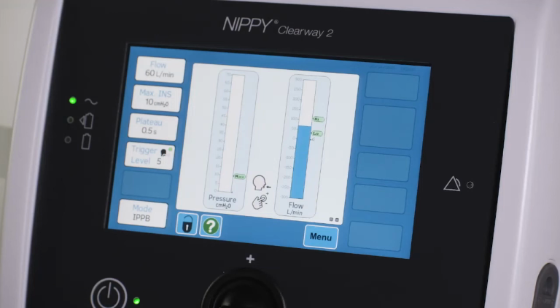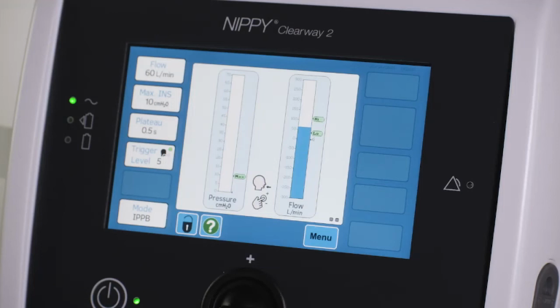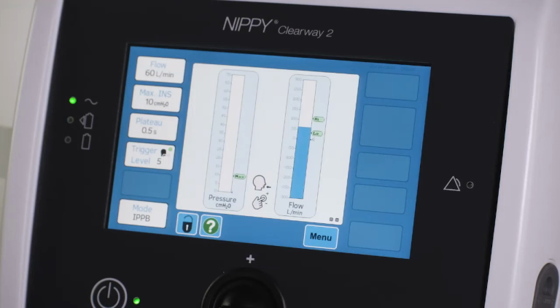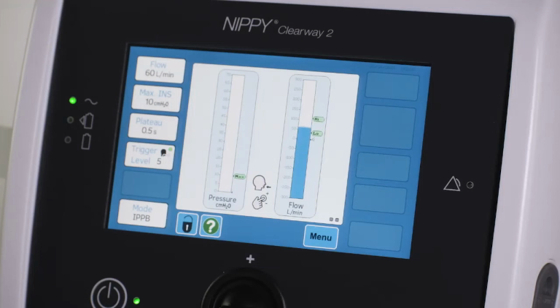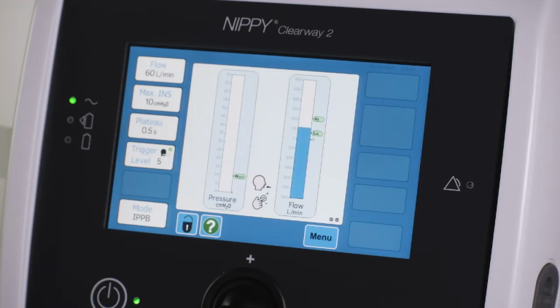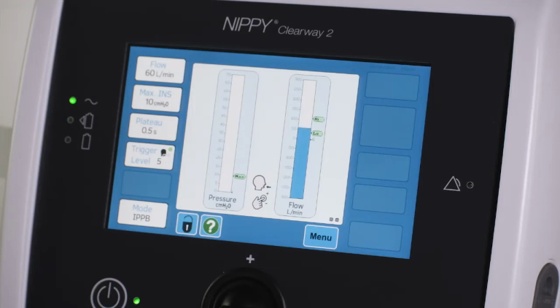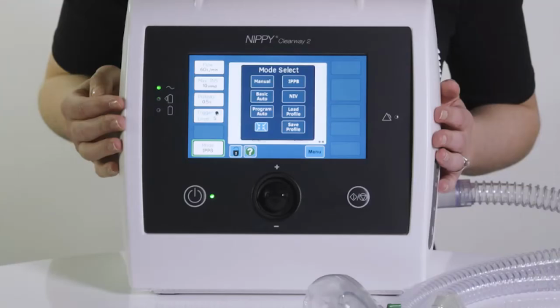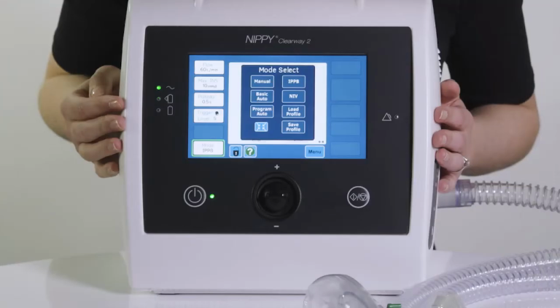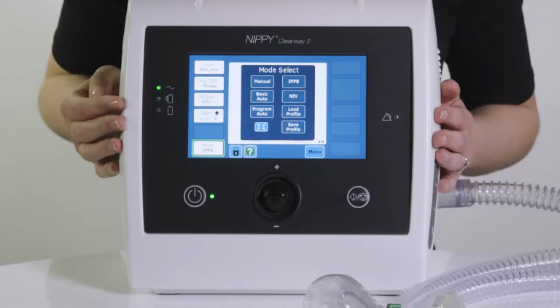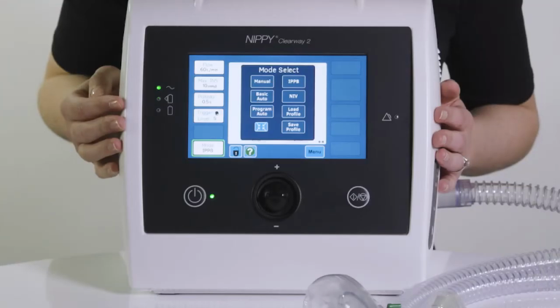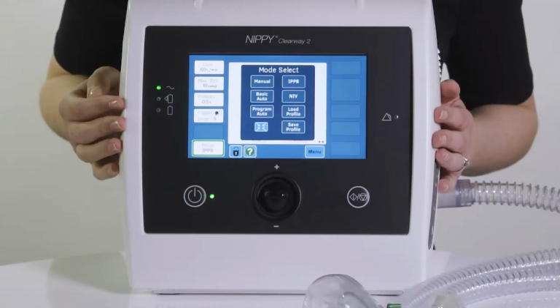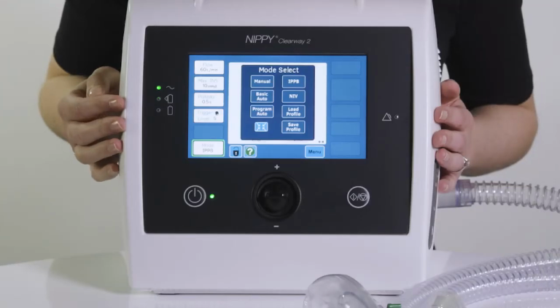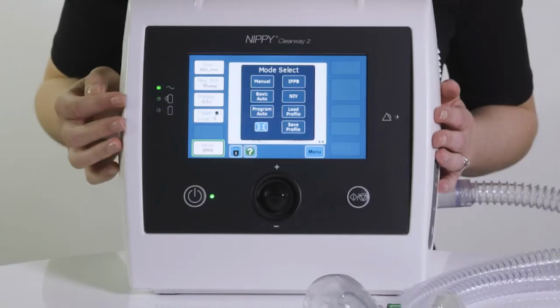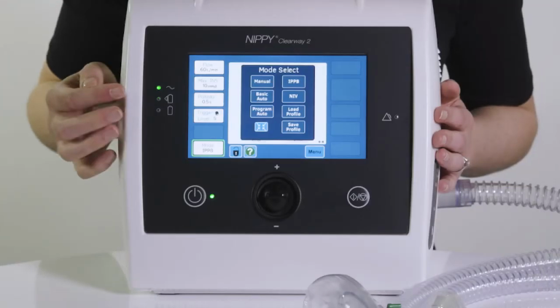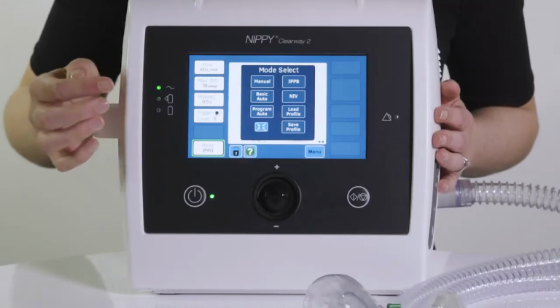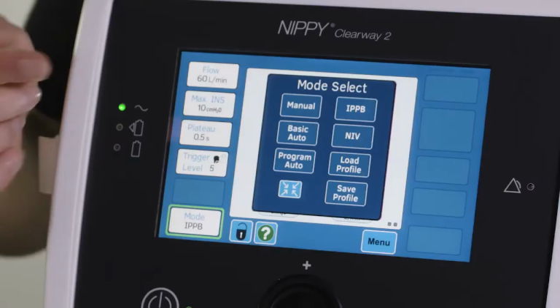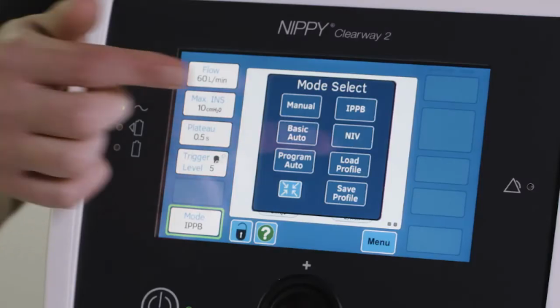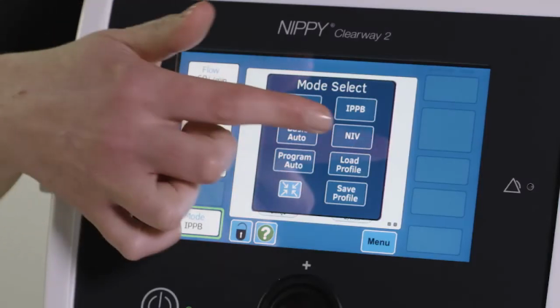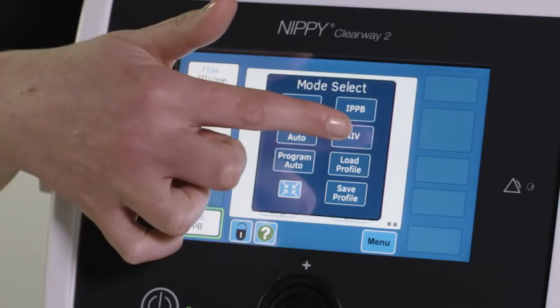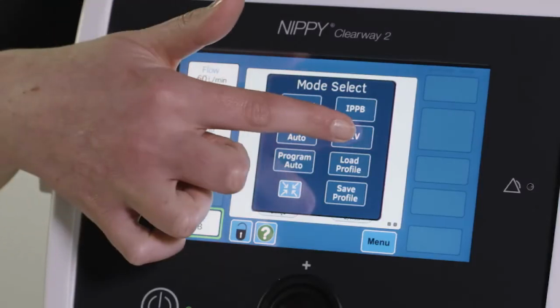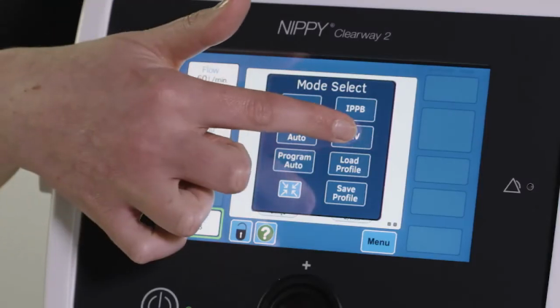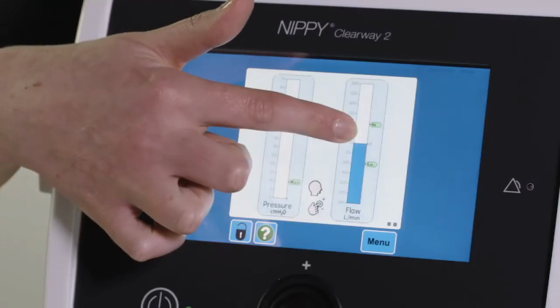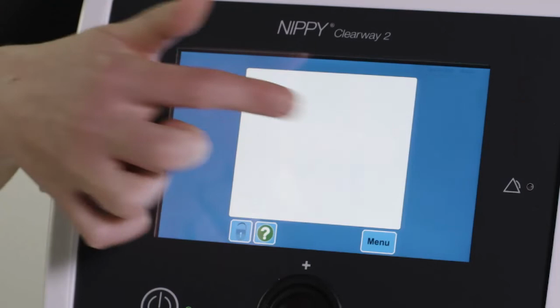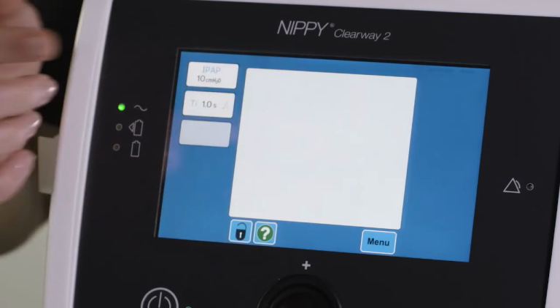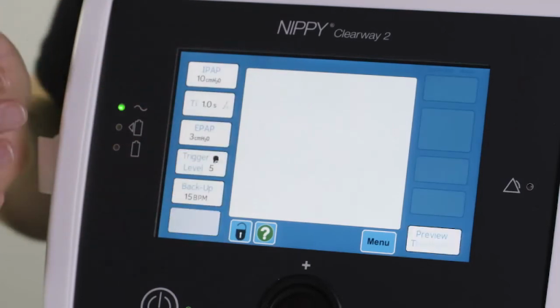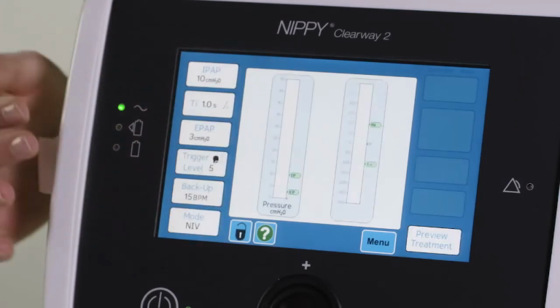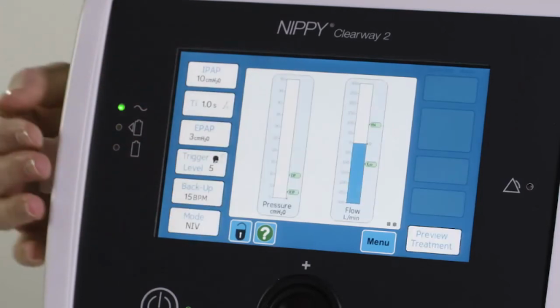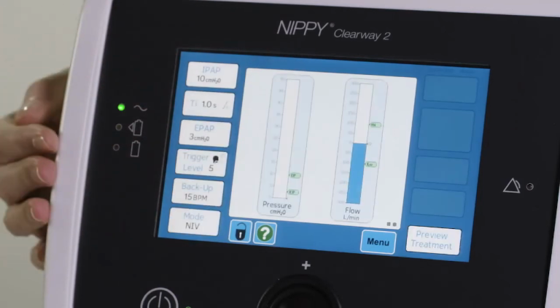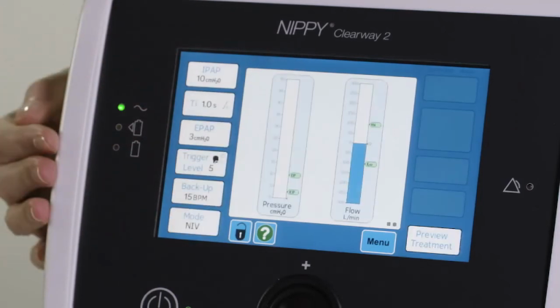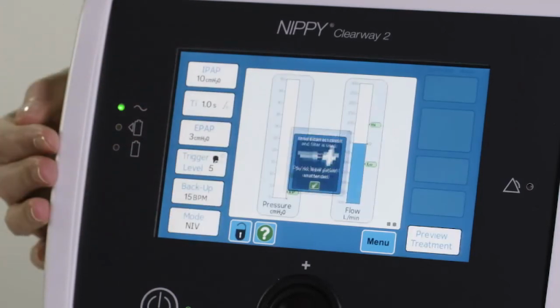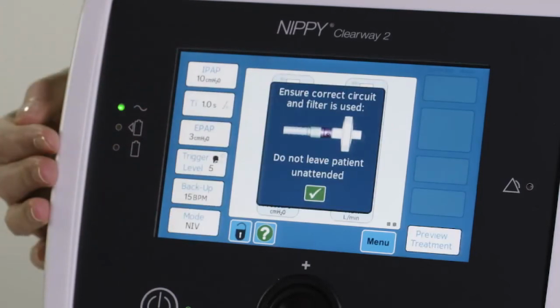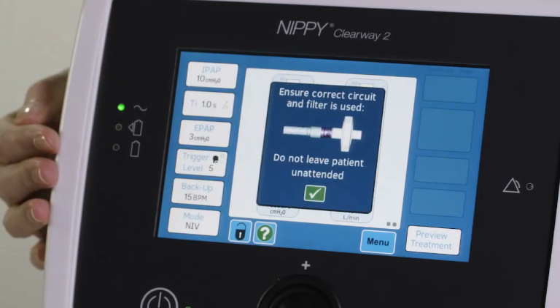Non-invasive ventilation or NIV mode allows for the provision of therapeutic ventilation.